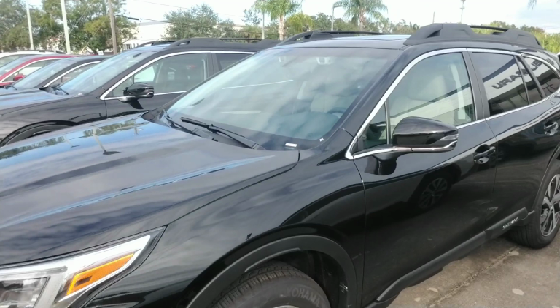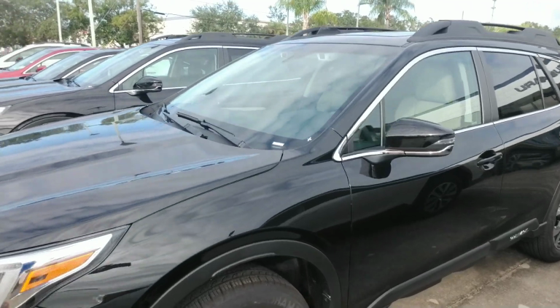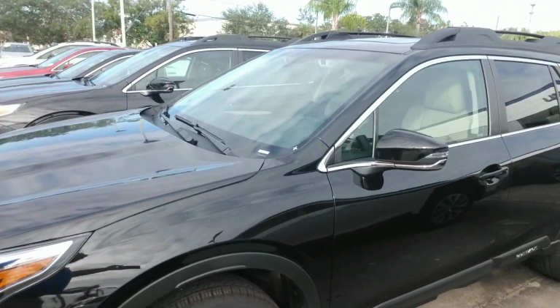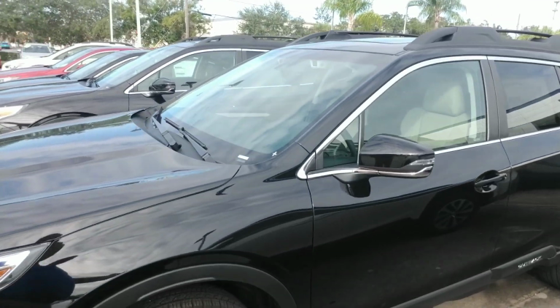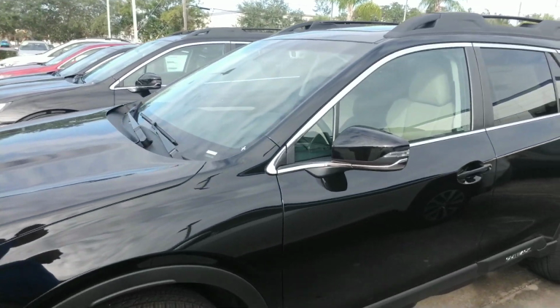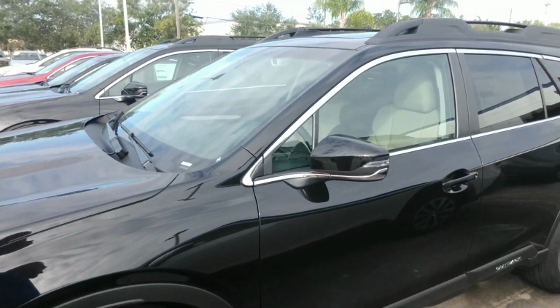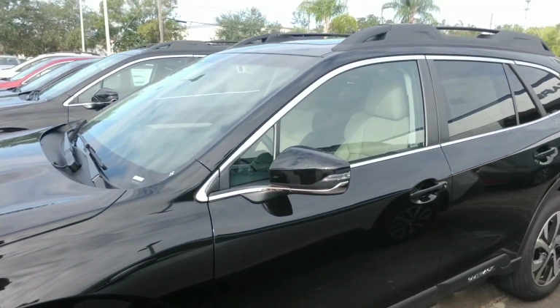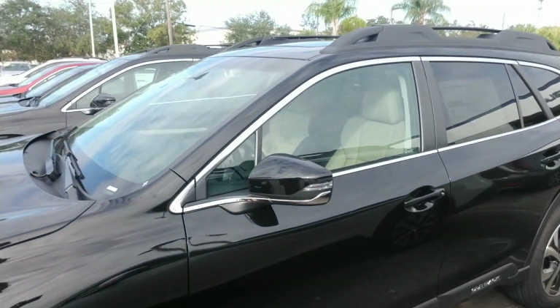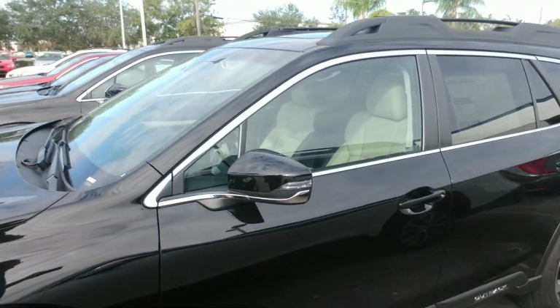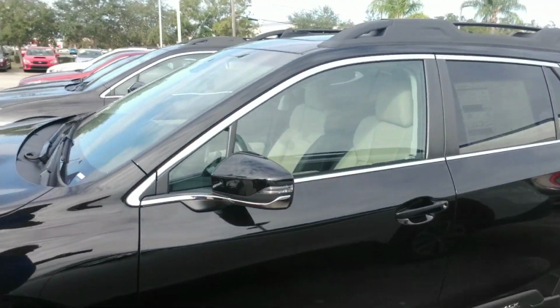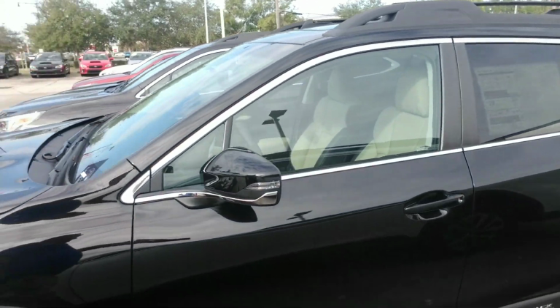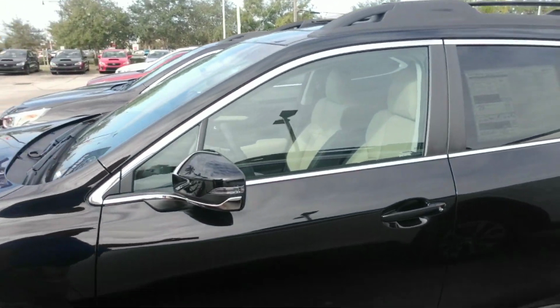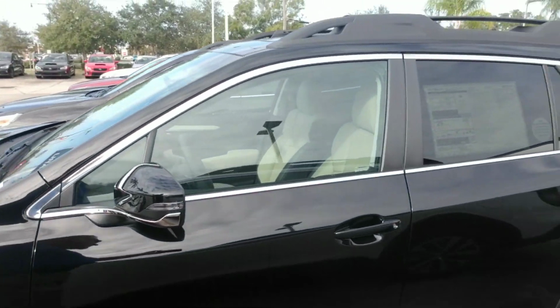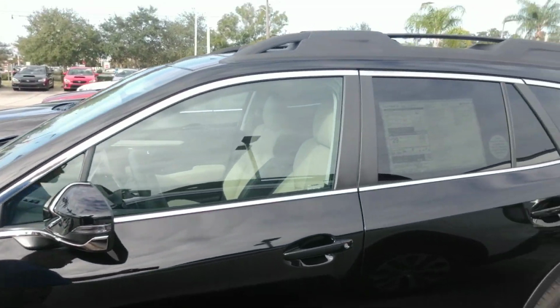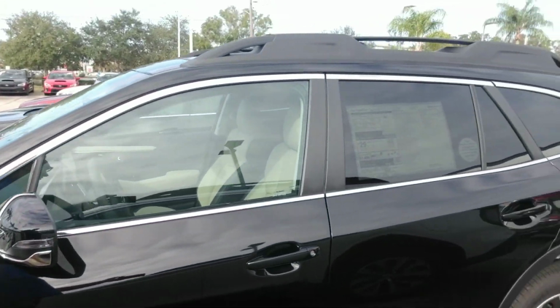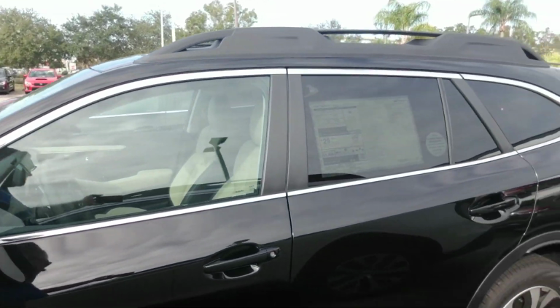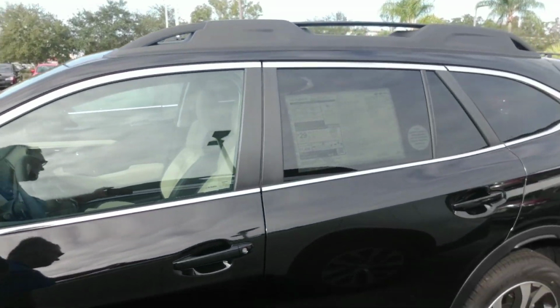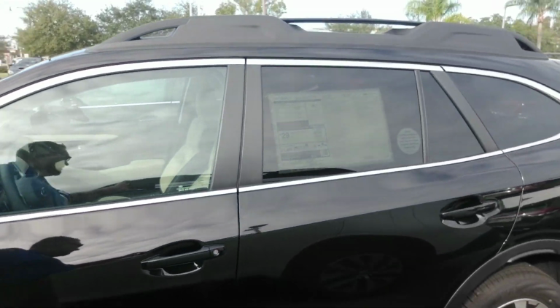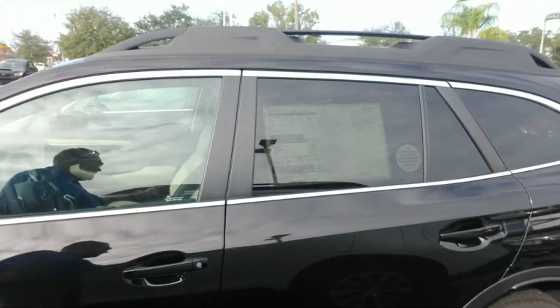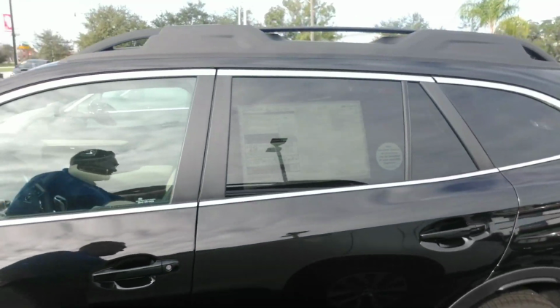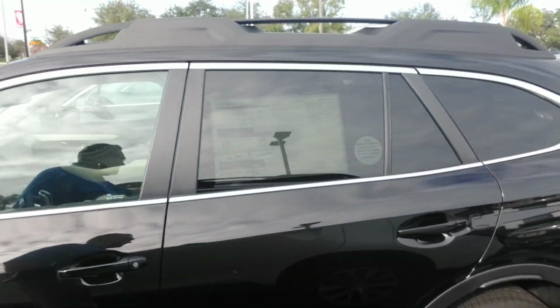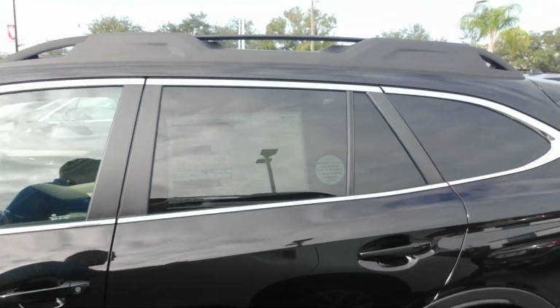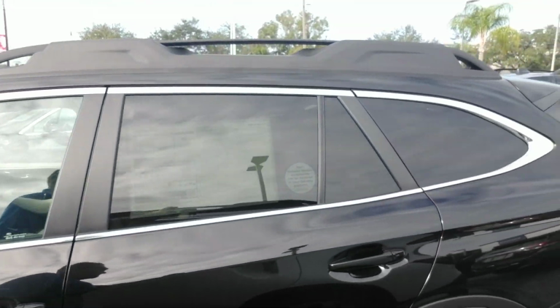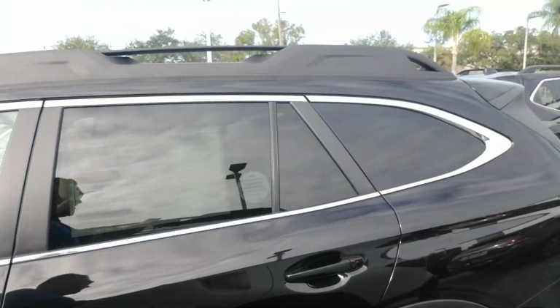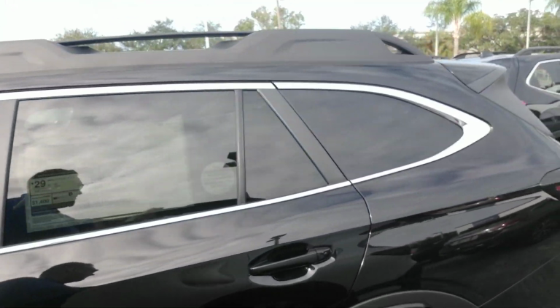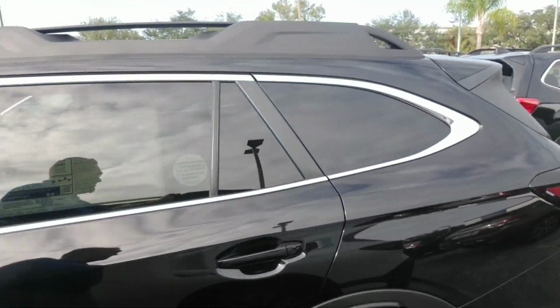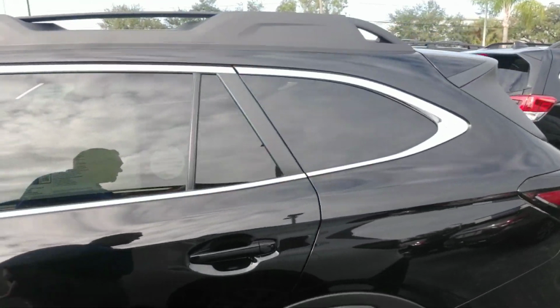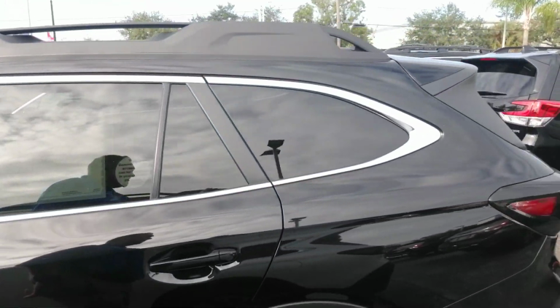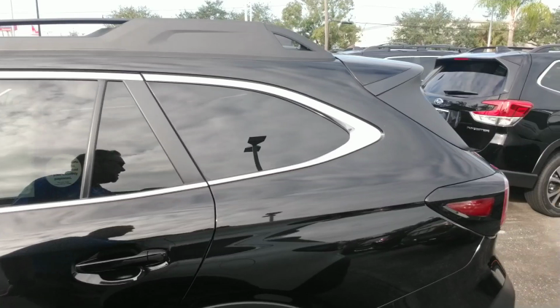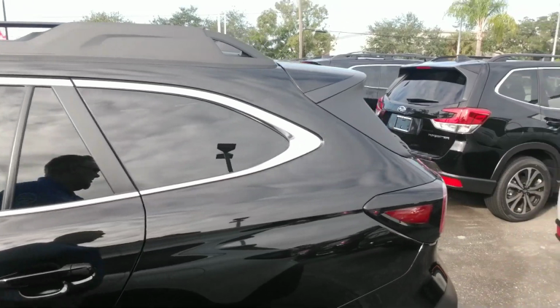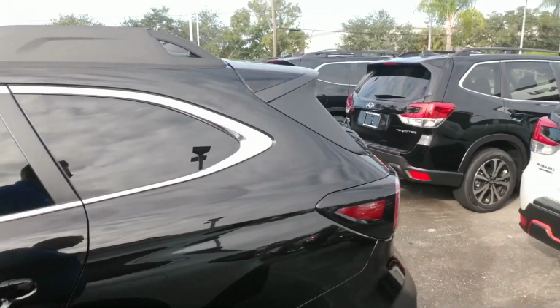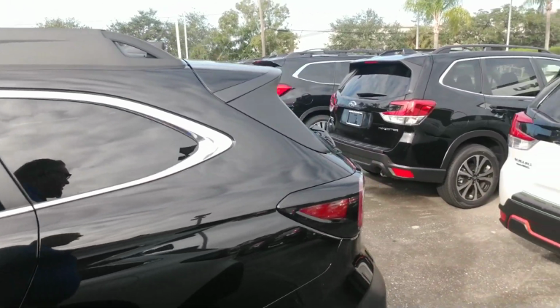It has LED headlights, and also has the EyeSight driver assist technology. That's like having an extra set of eyes while you drive.